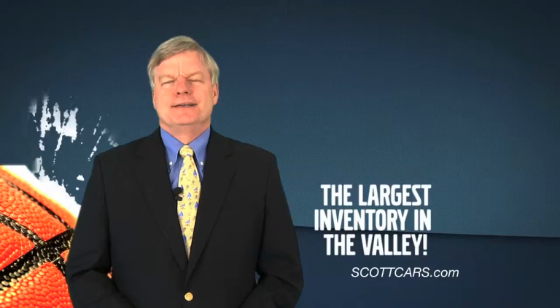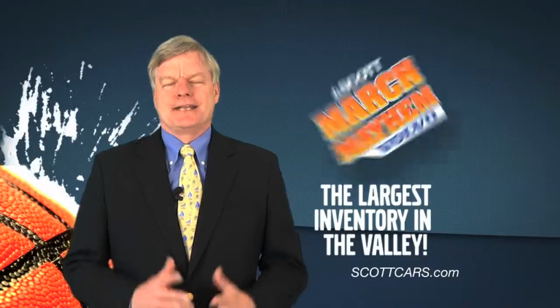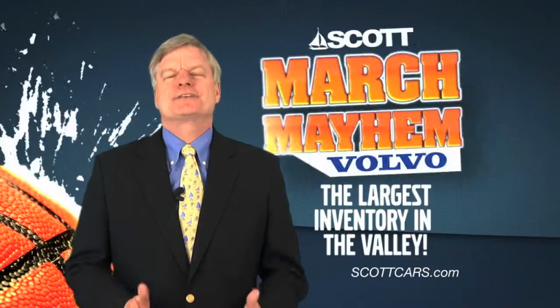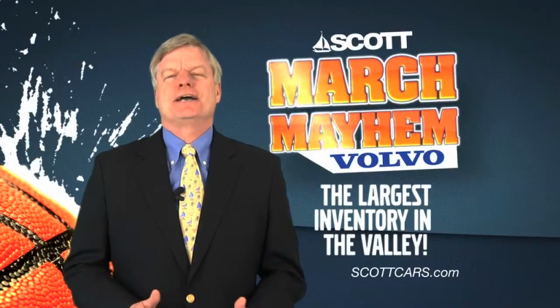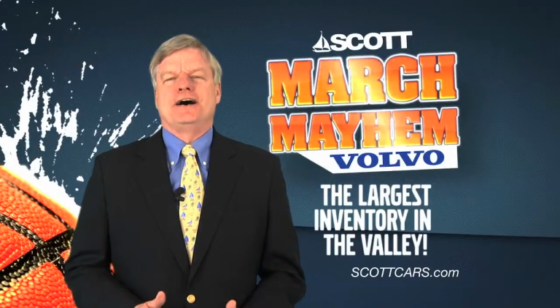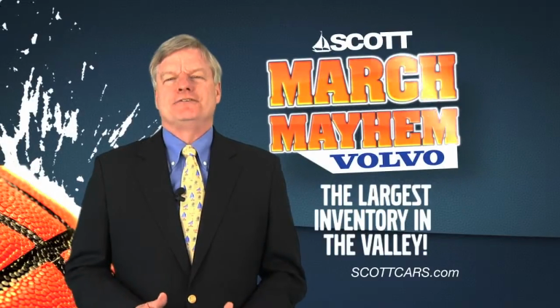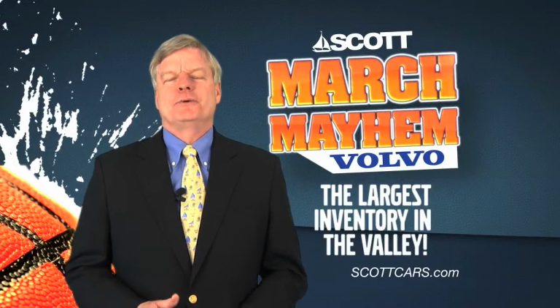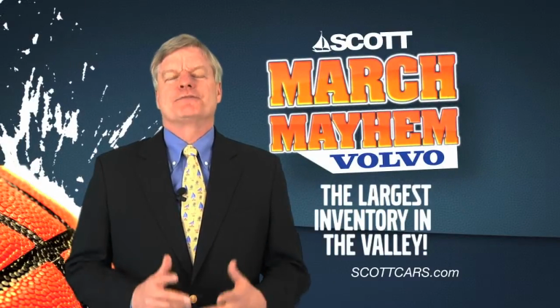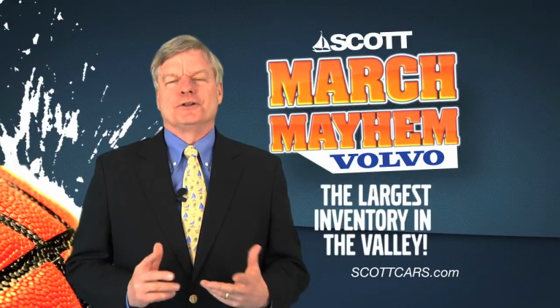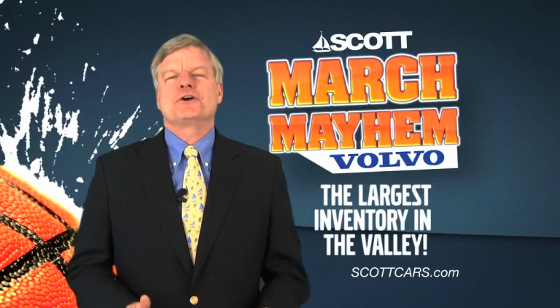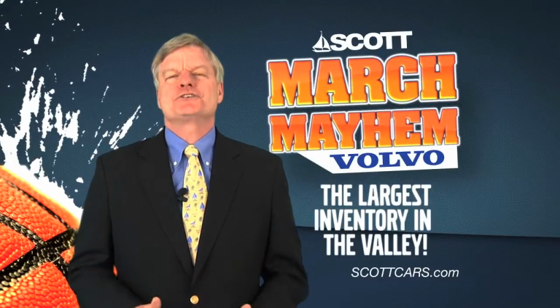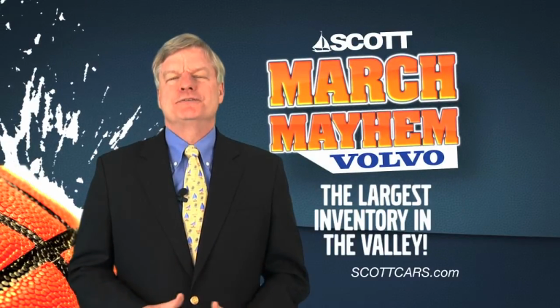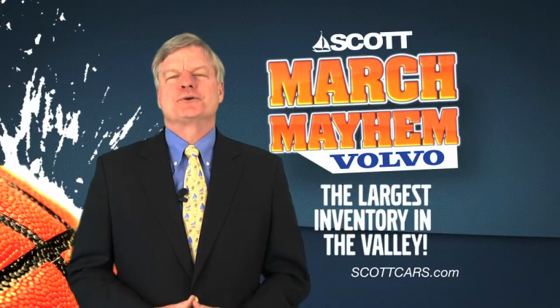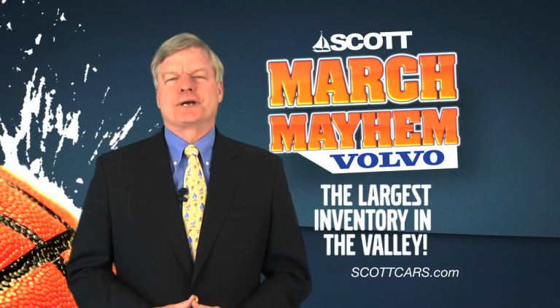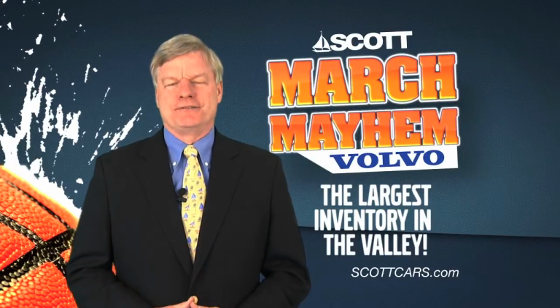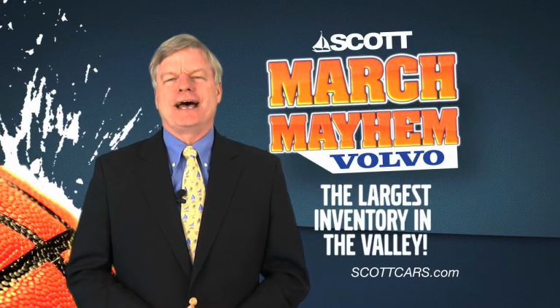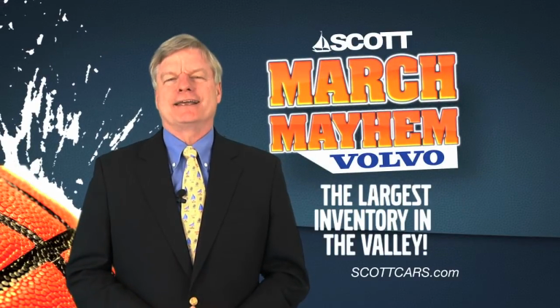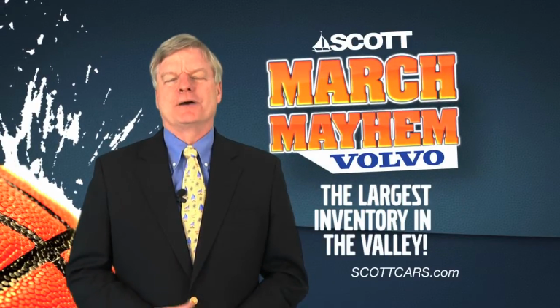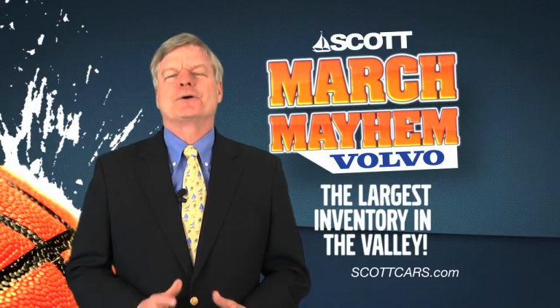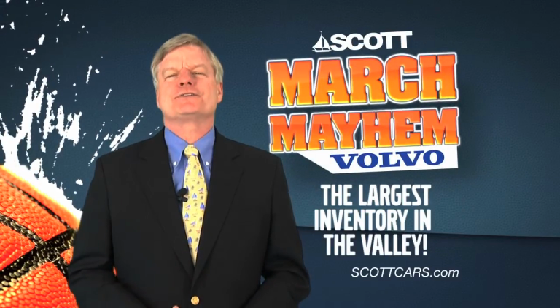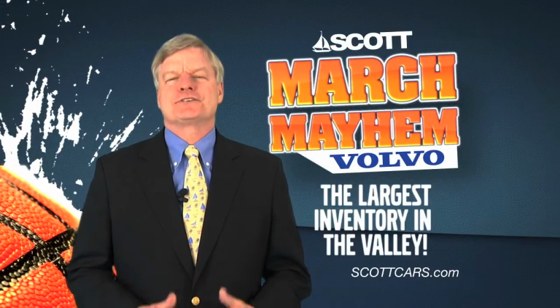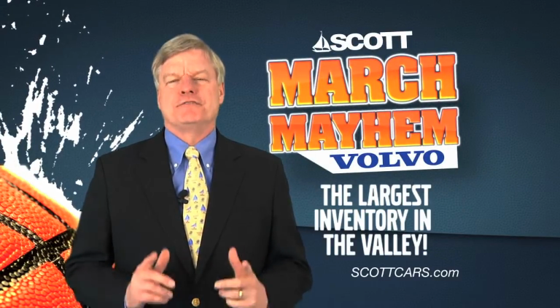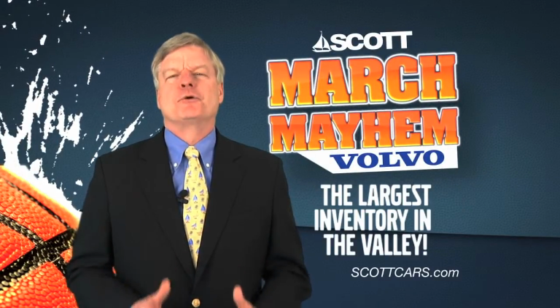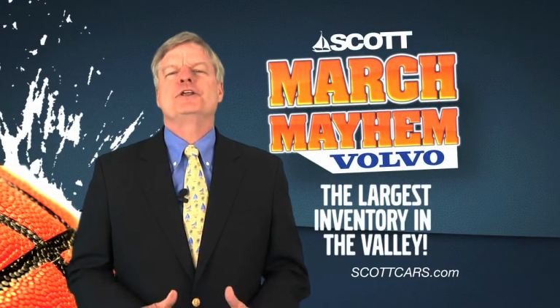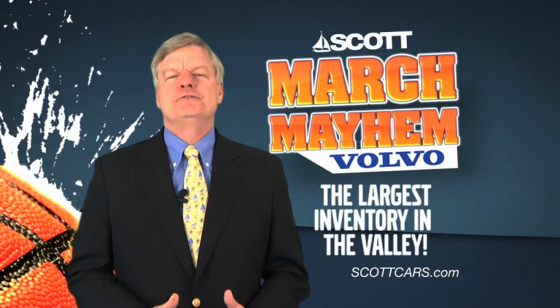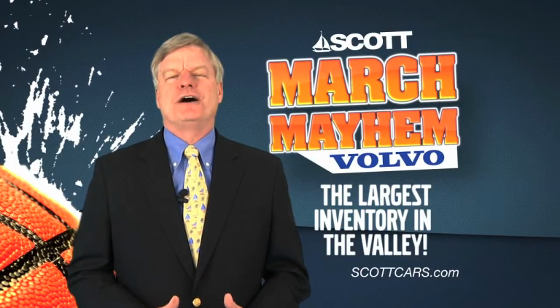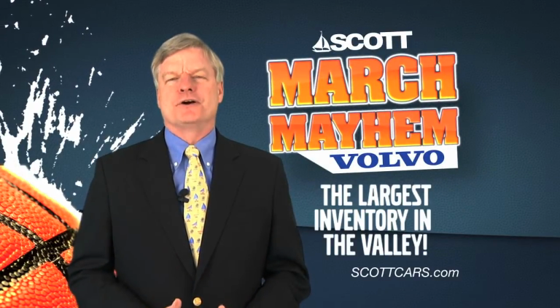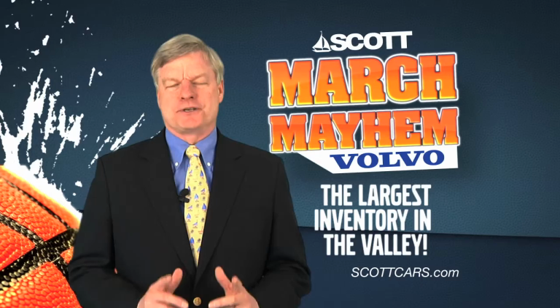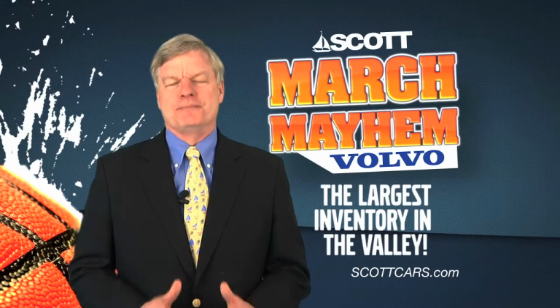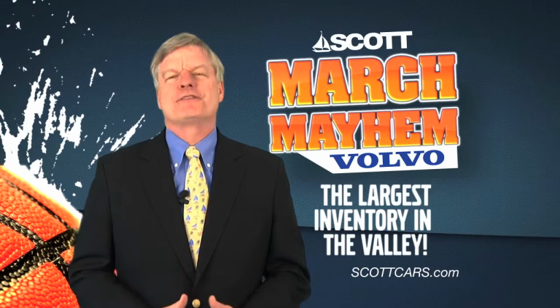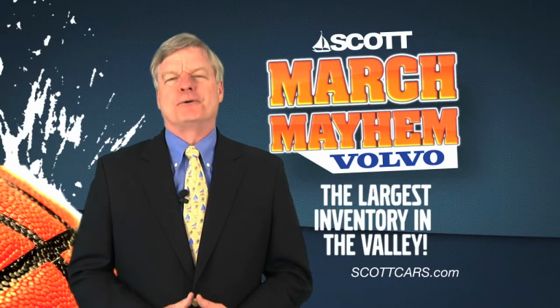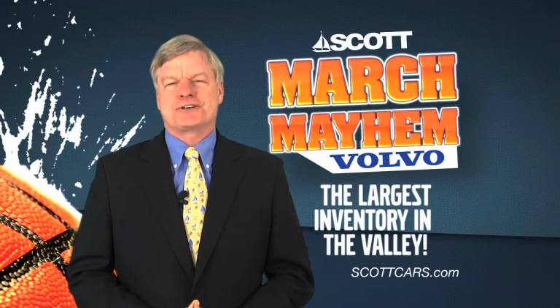At Scott Volvo, we have the largest inventory in the Valley, and we're out to sell 40 new Volvos in the month of March.